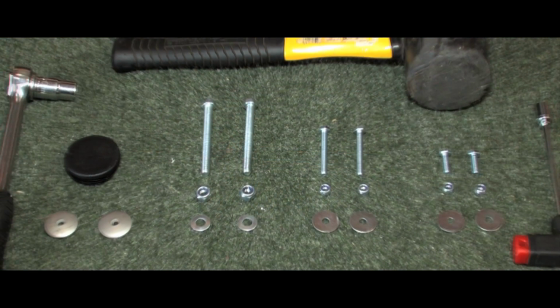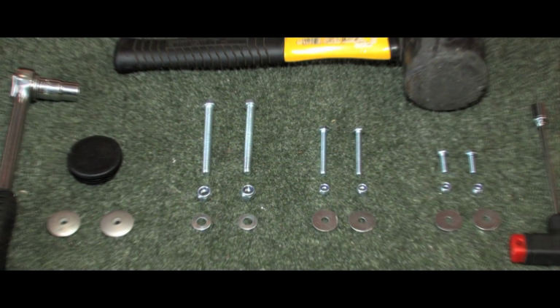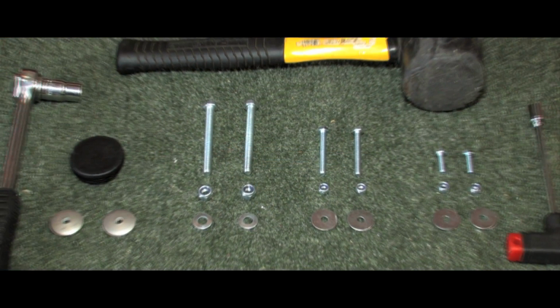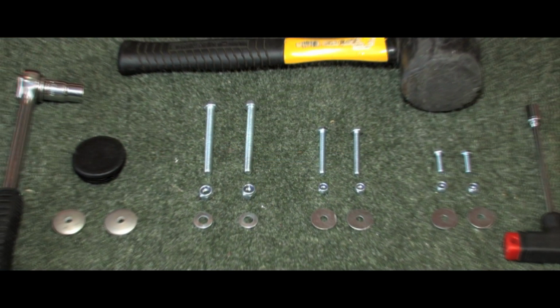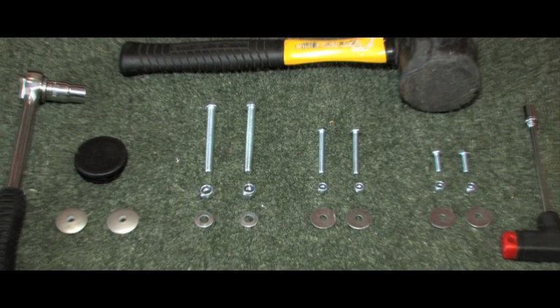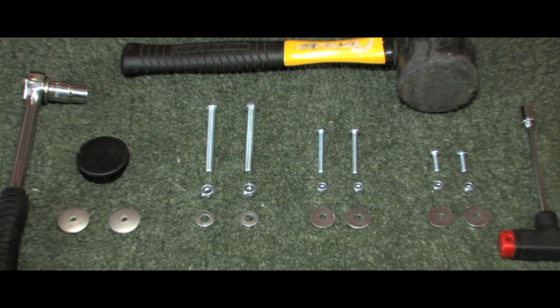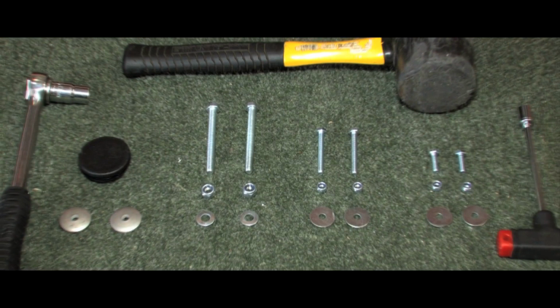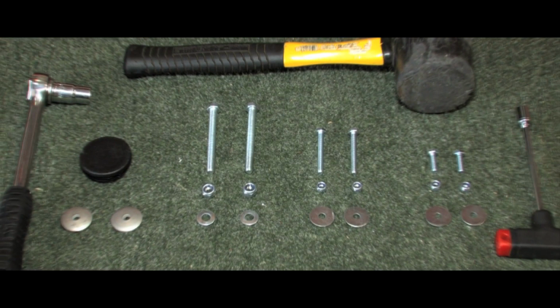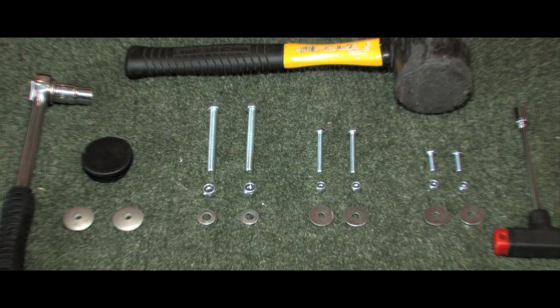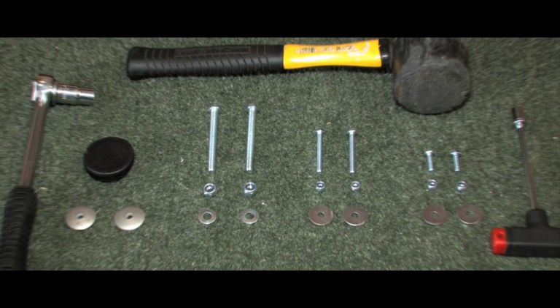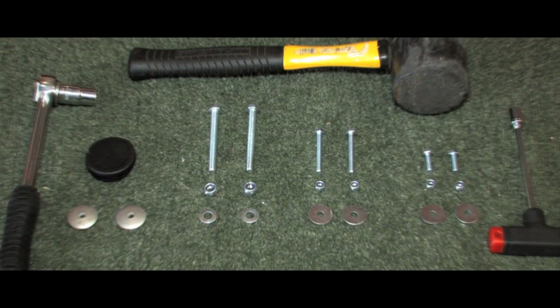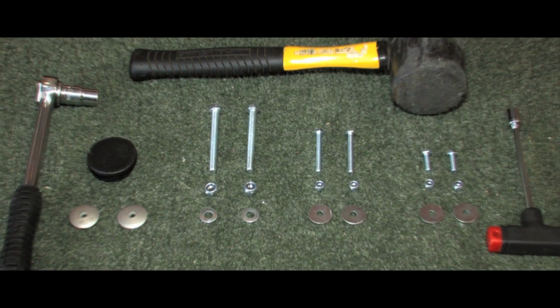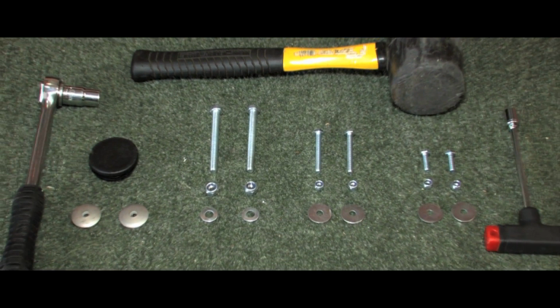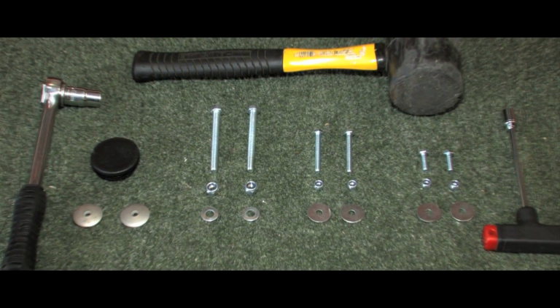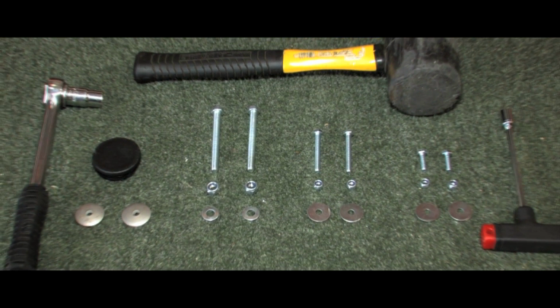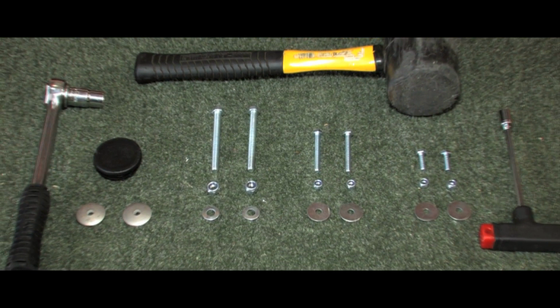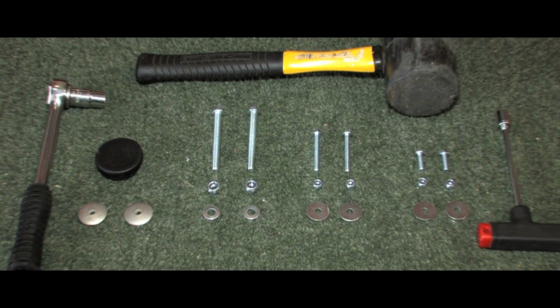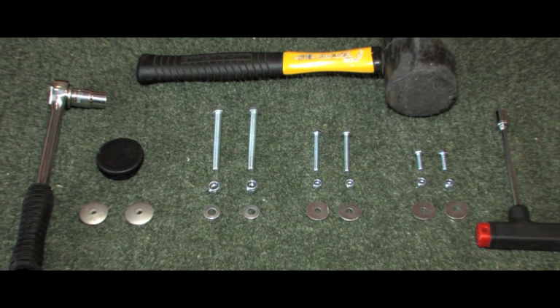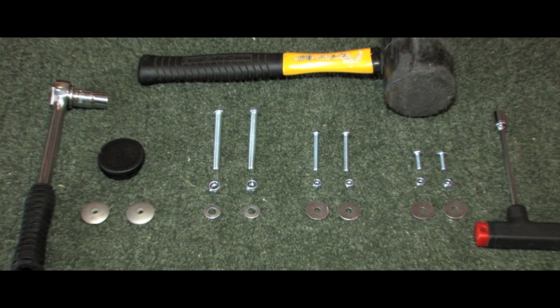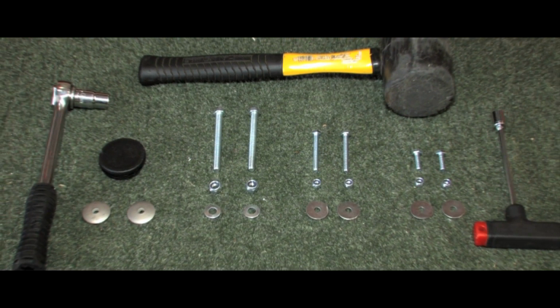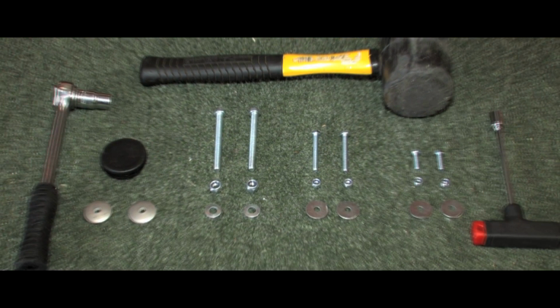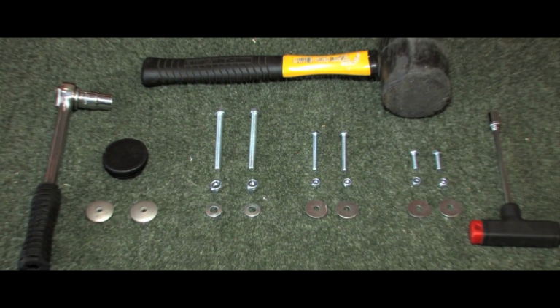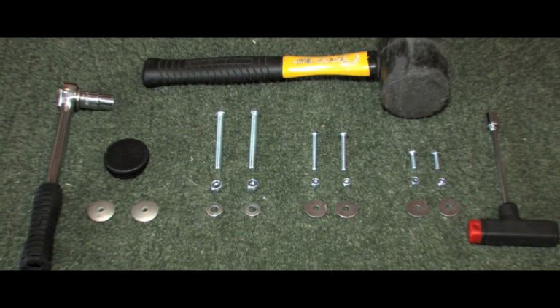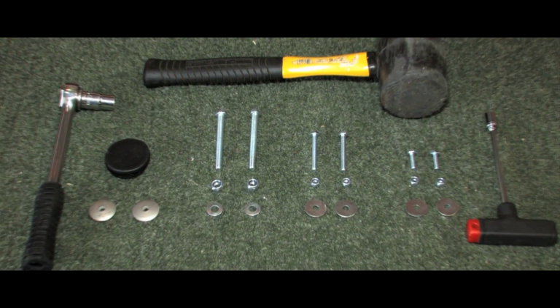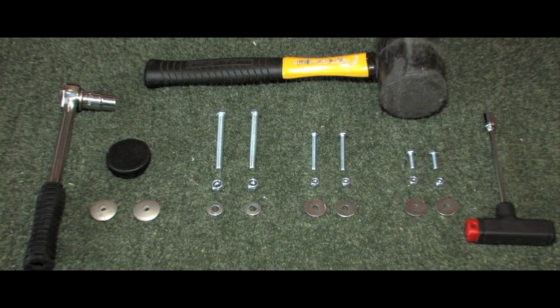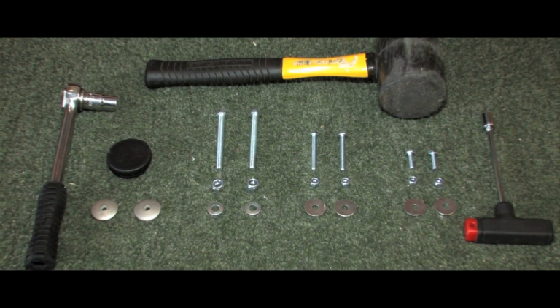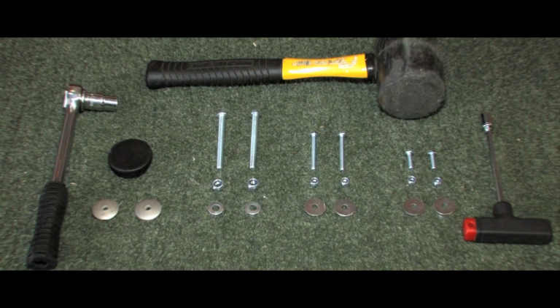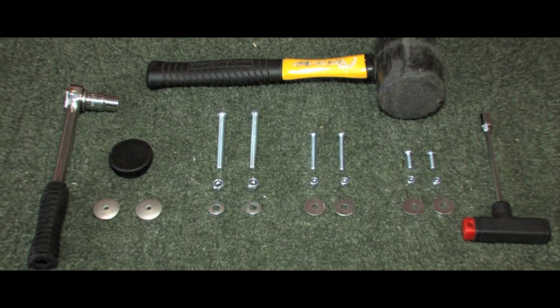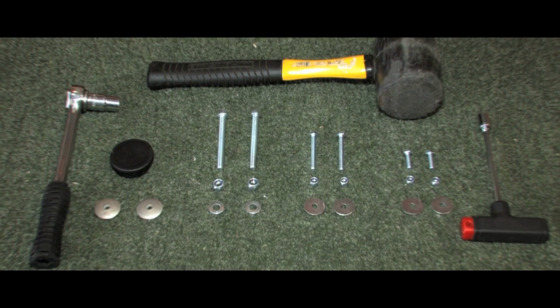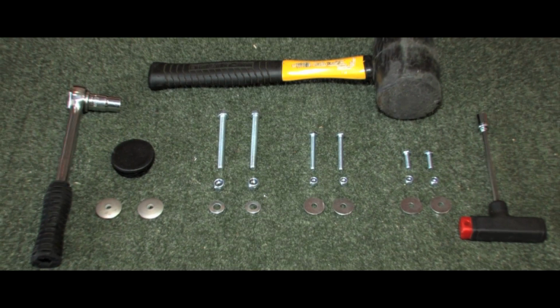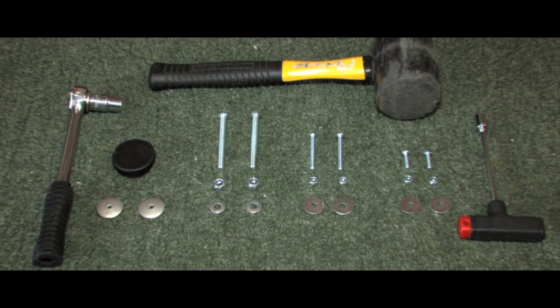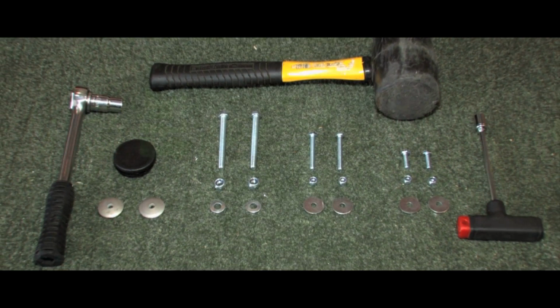A drill with a 6mm drill bit, a 10mm and a 13mm socket set, and a hammer will be needed for its assembly.